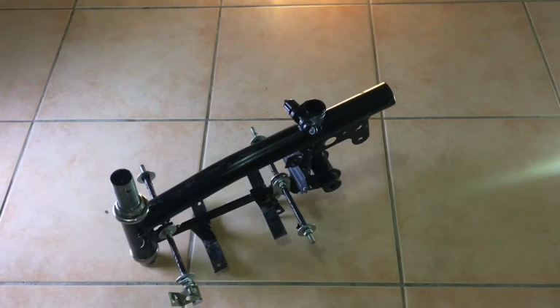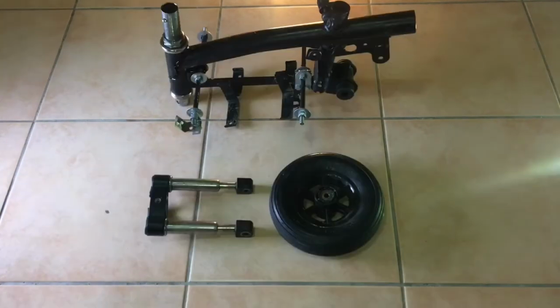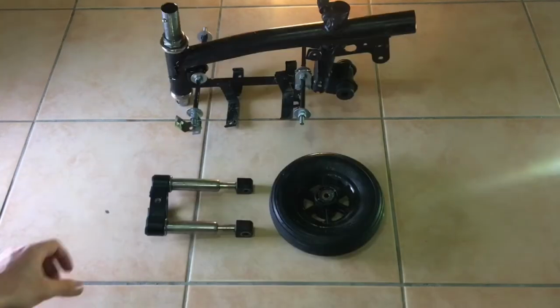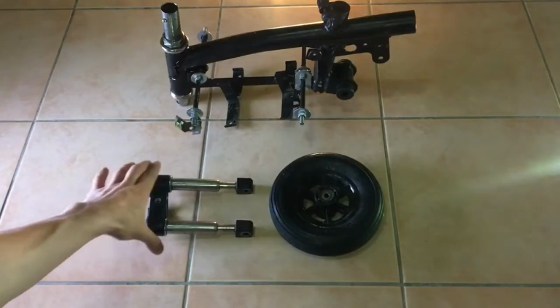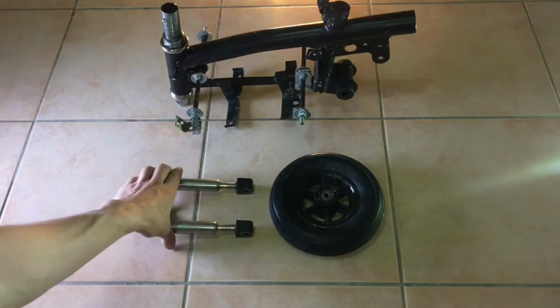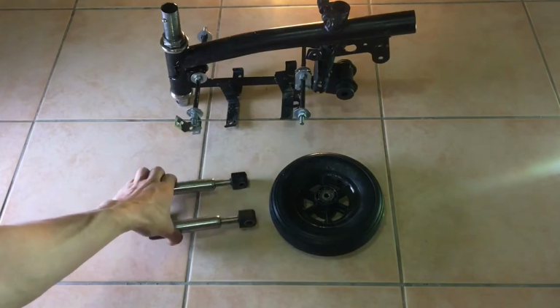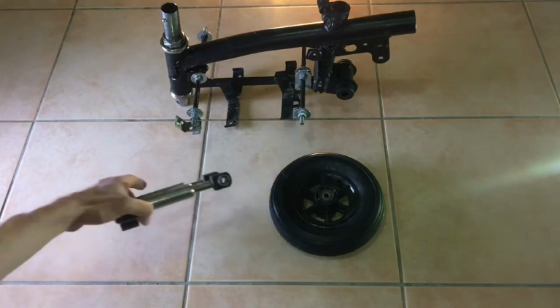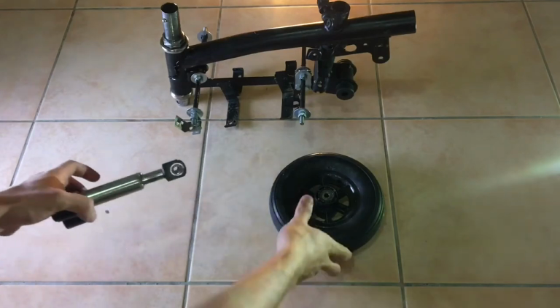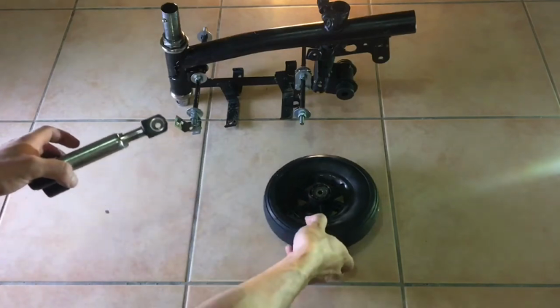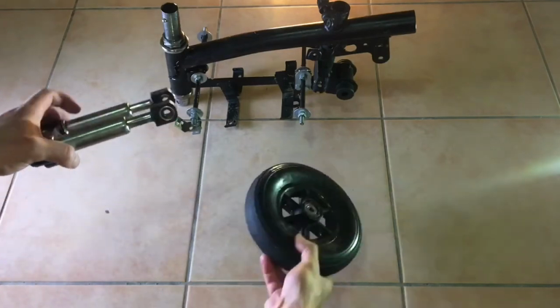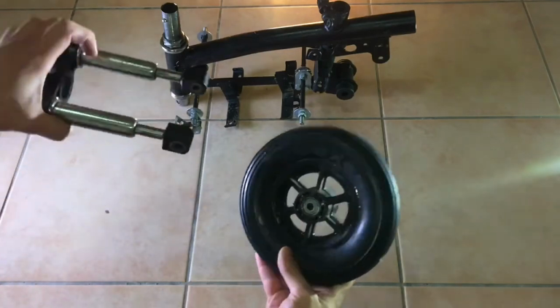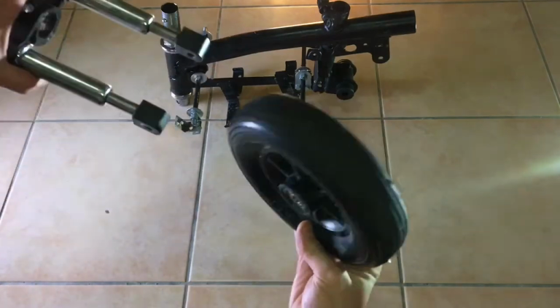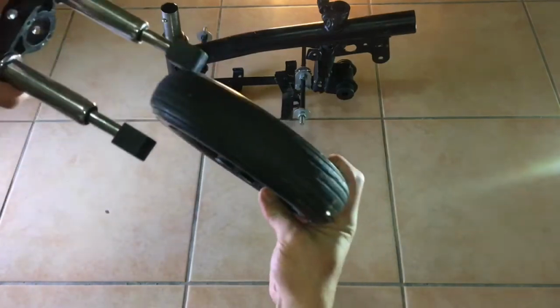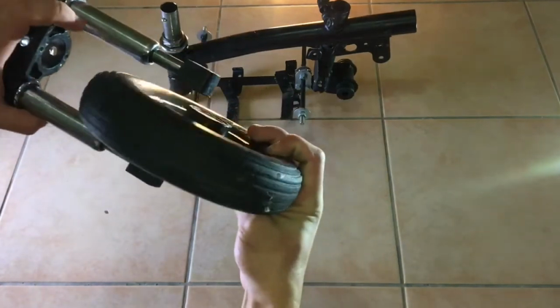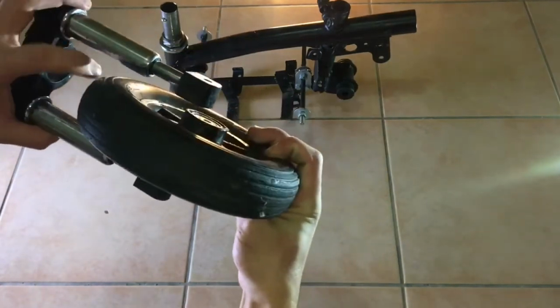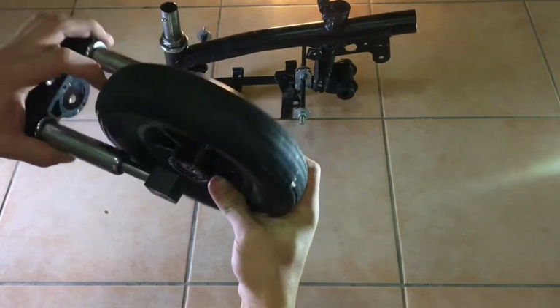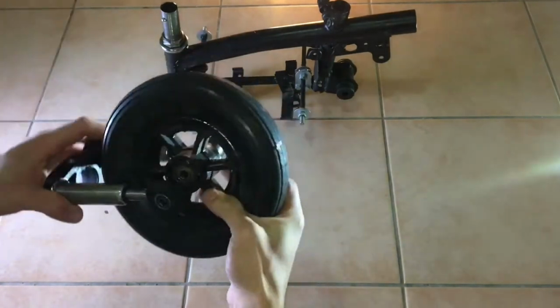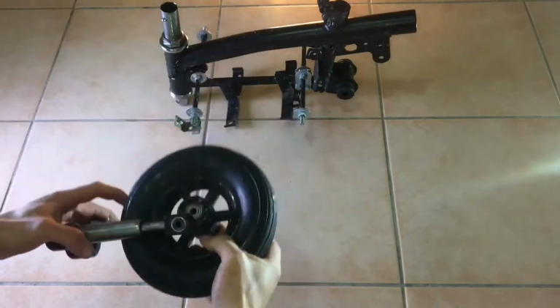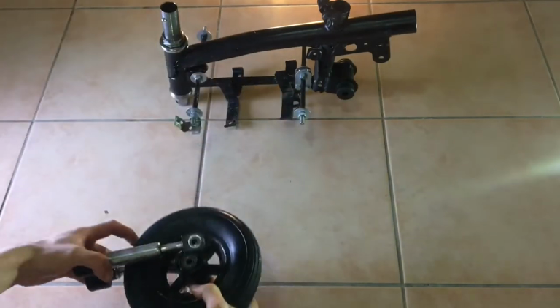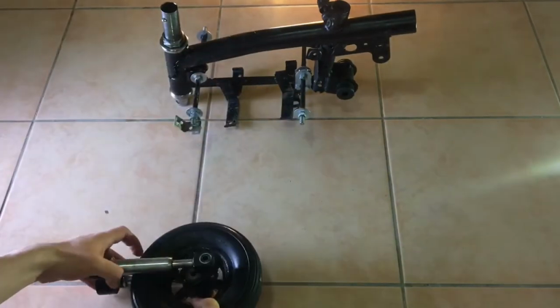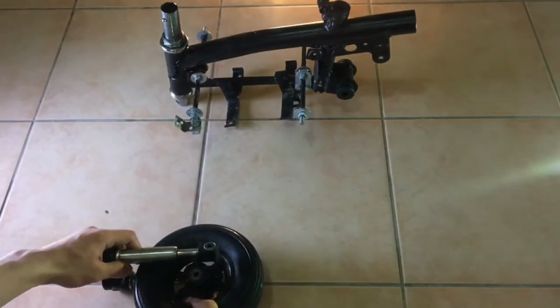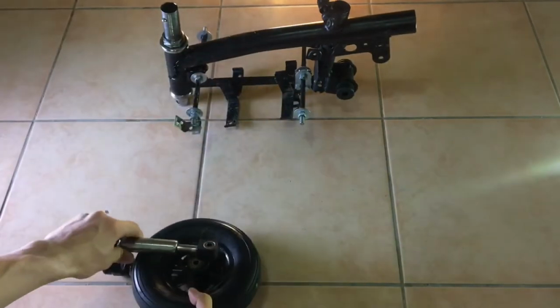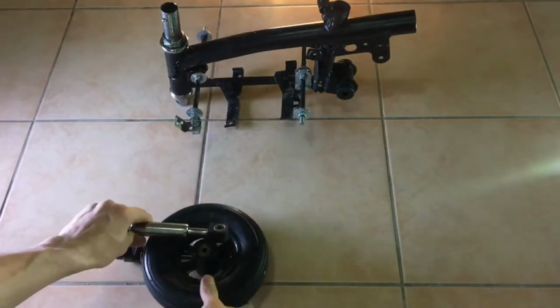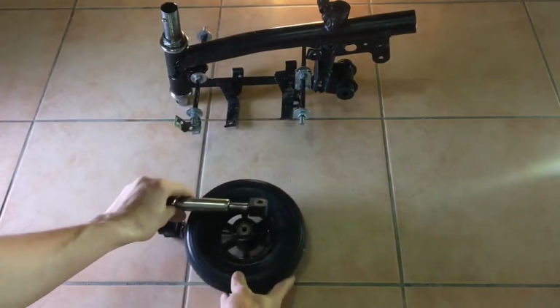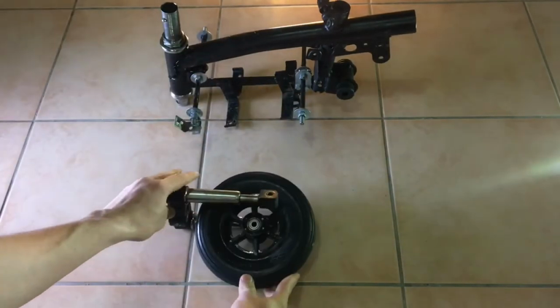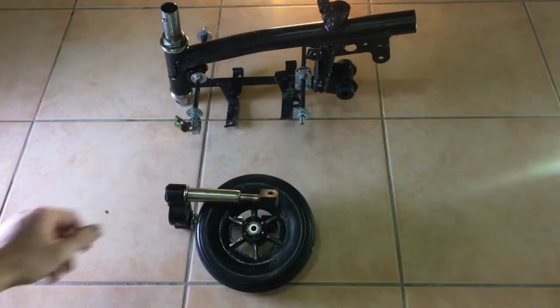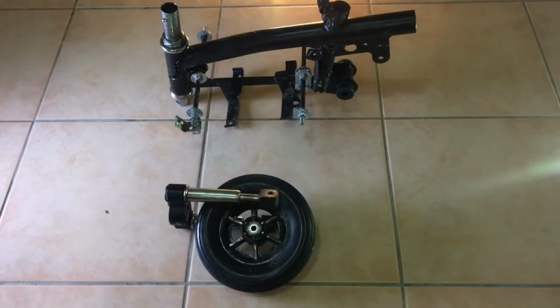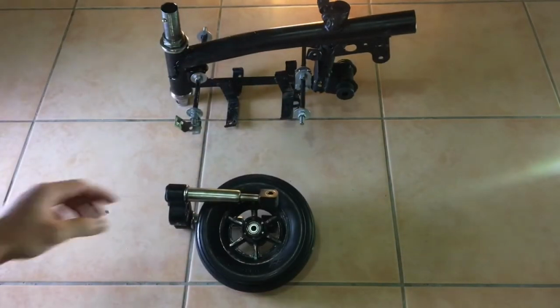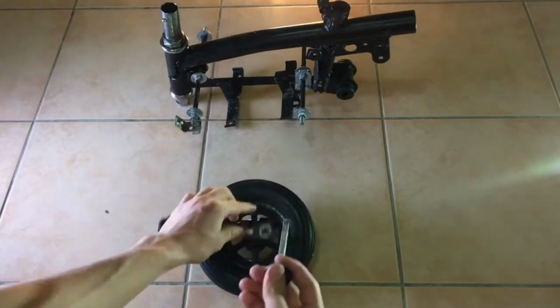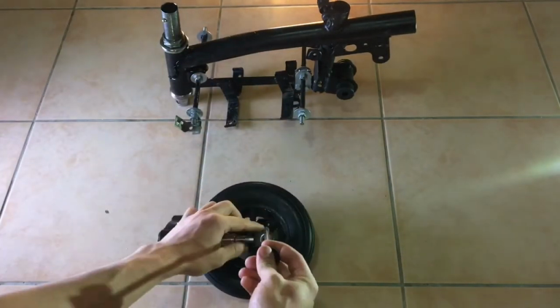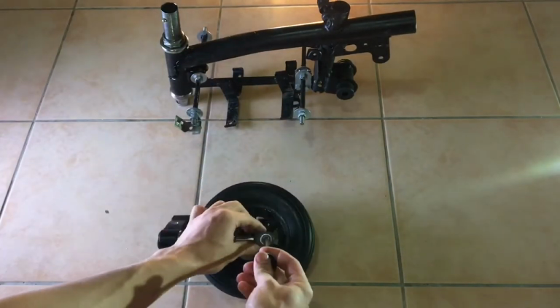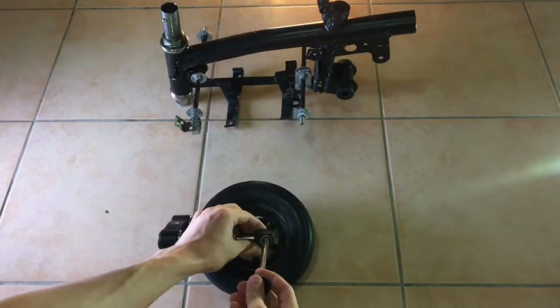Now let's go ahead and assemble the front wheel, which just bolts on the axle, and then this whole thing can slide into the steering bar.